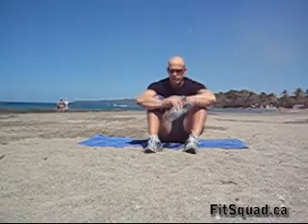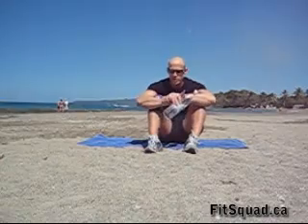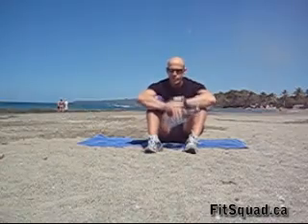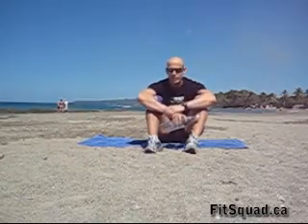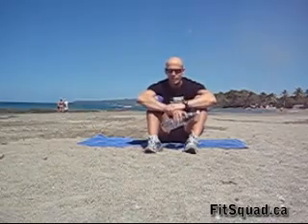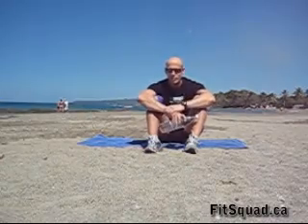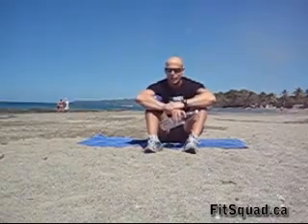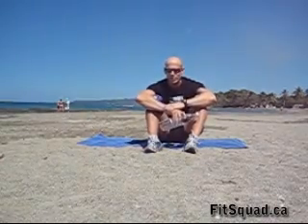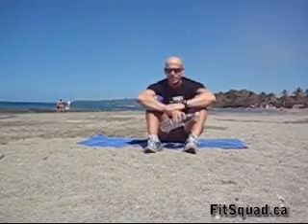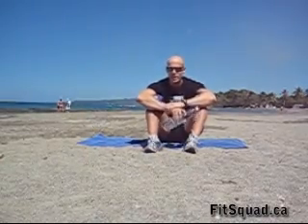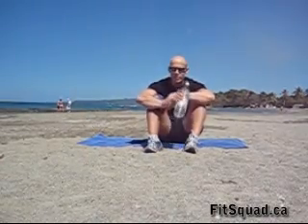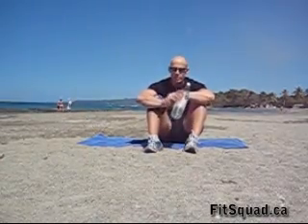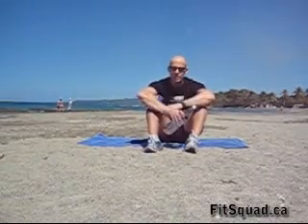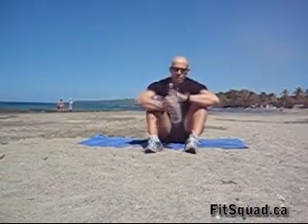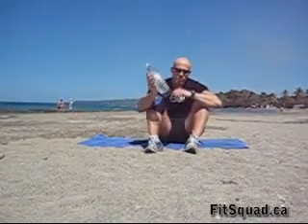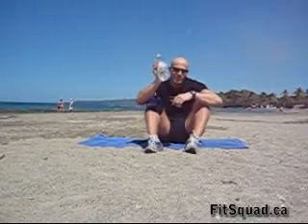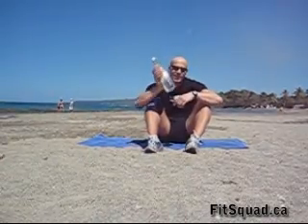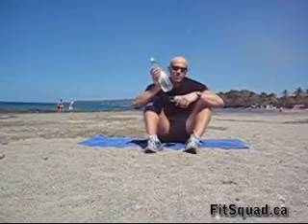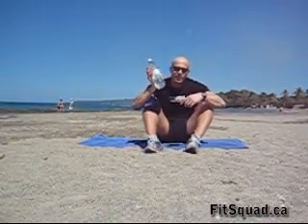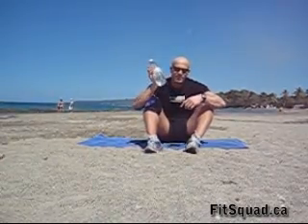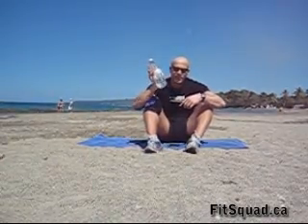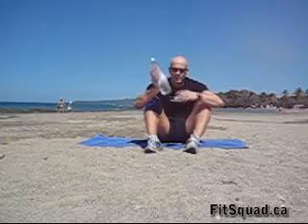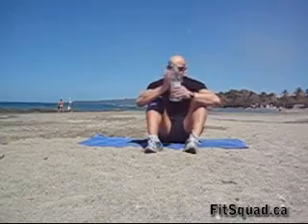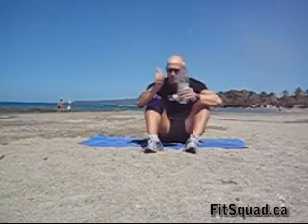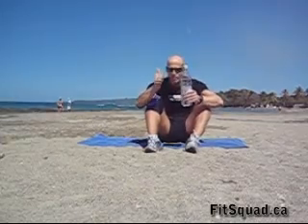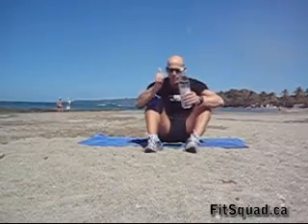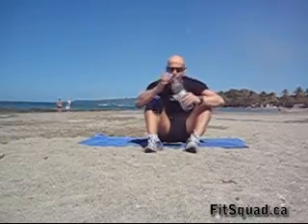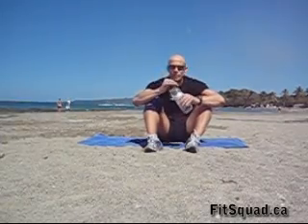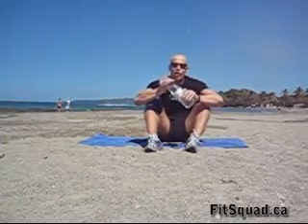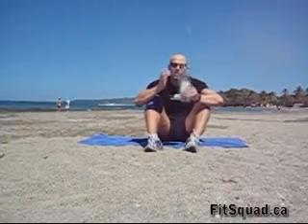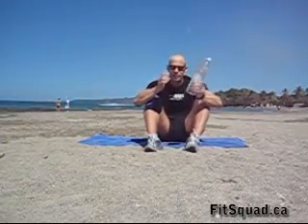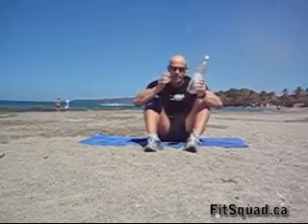Very important when you work out in the sun: hydration. Always drink, guys. Very, very important.